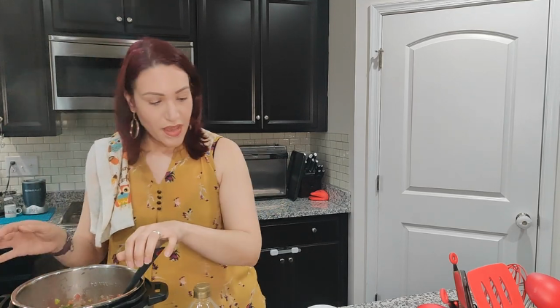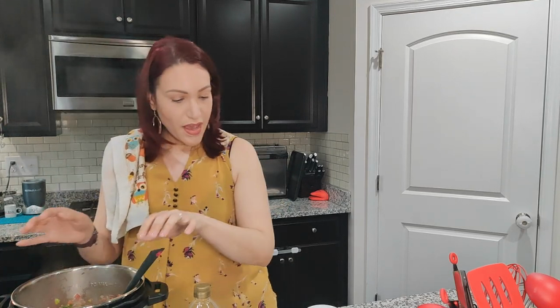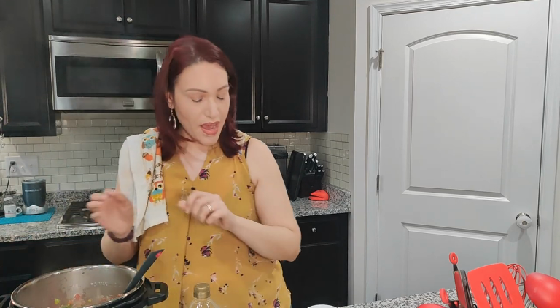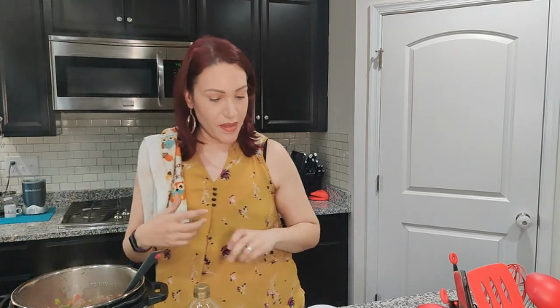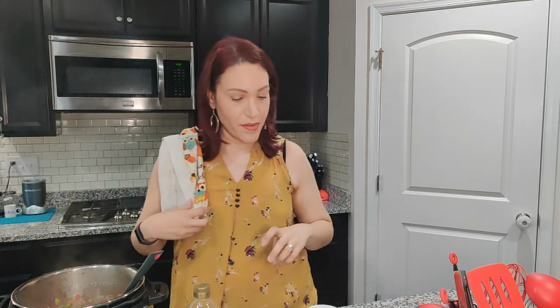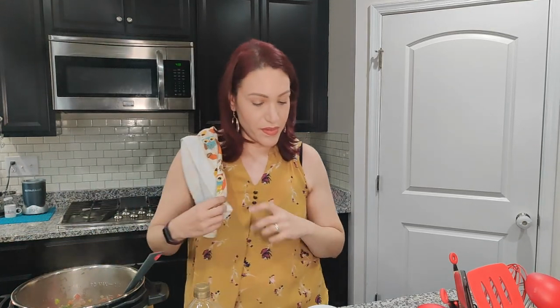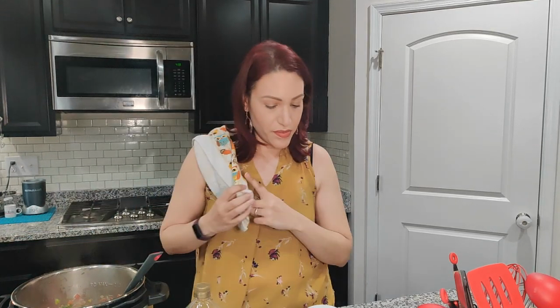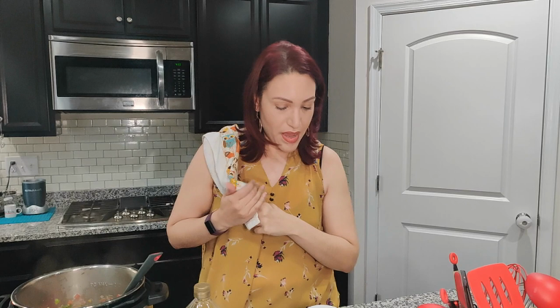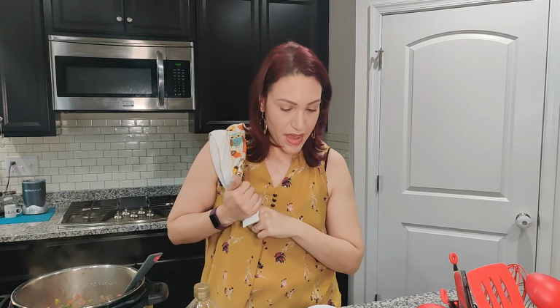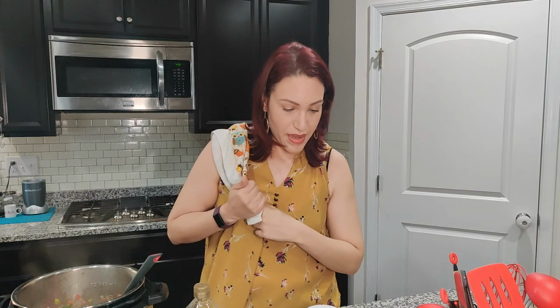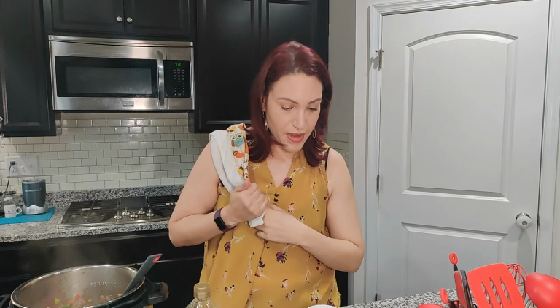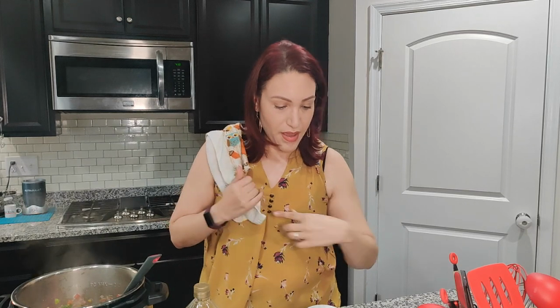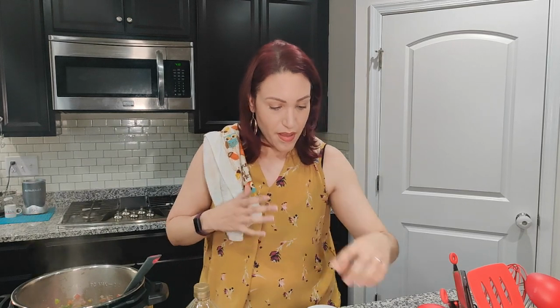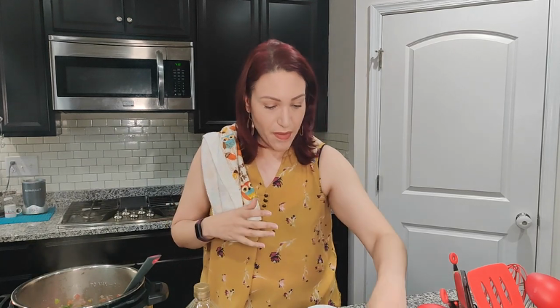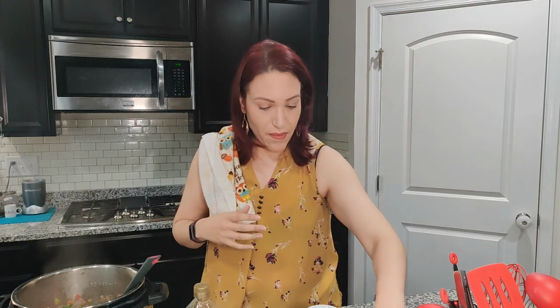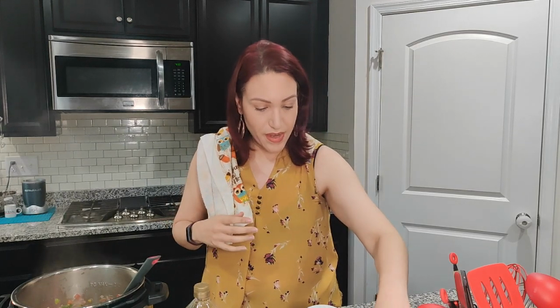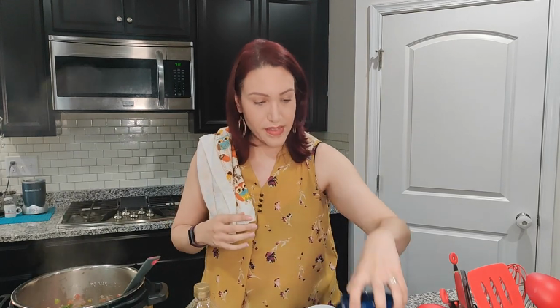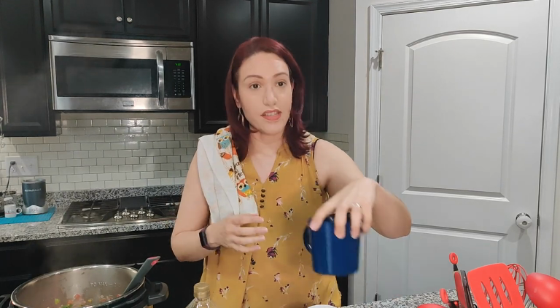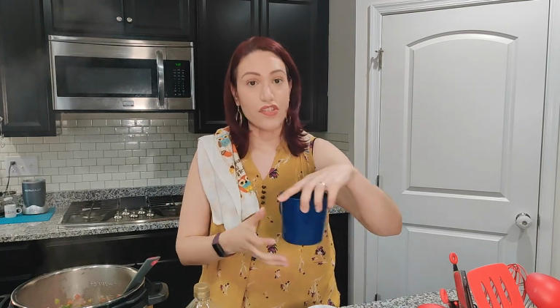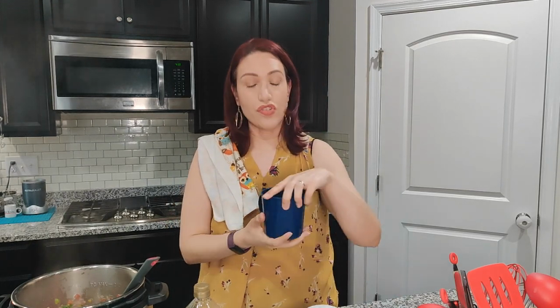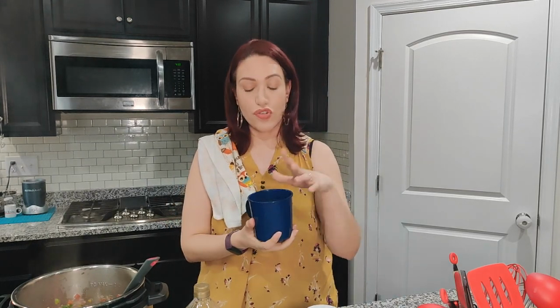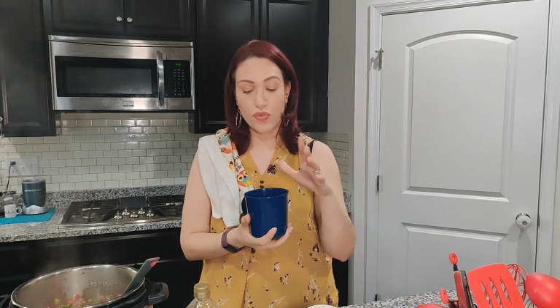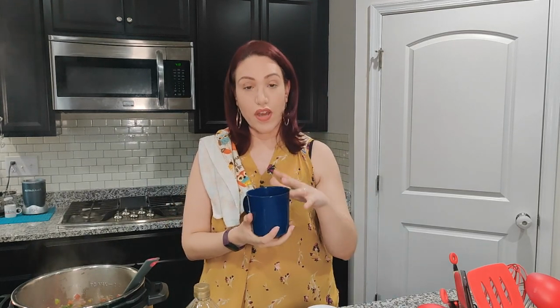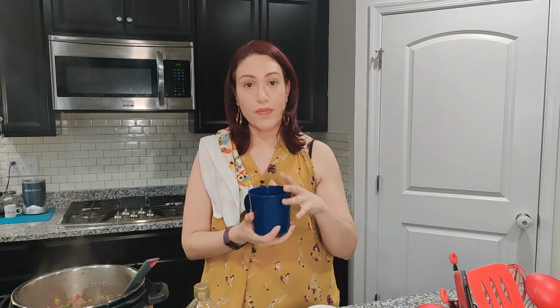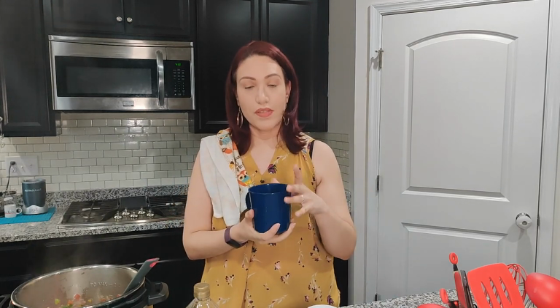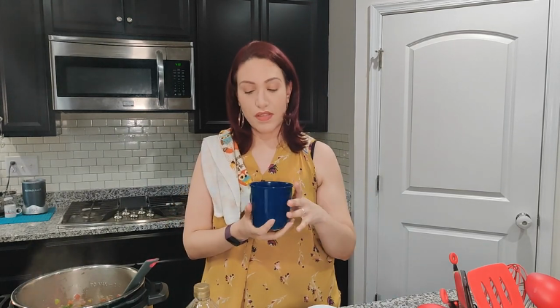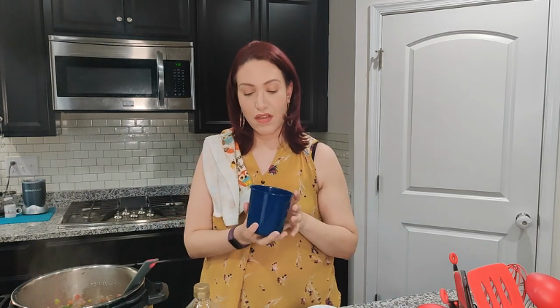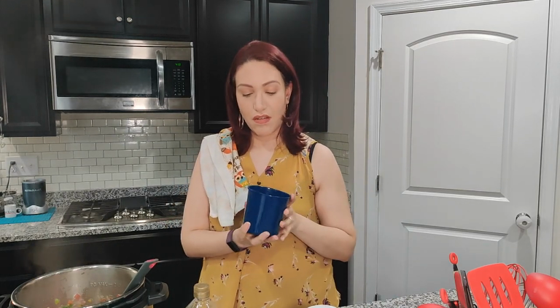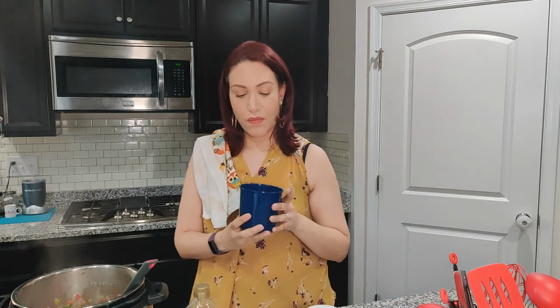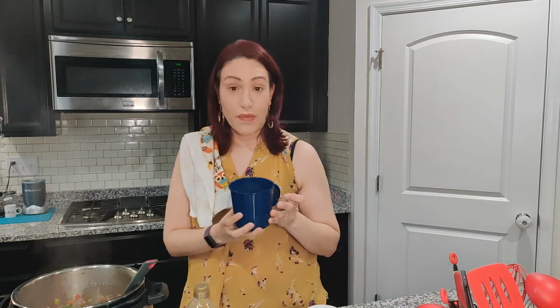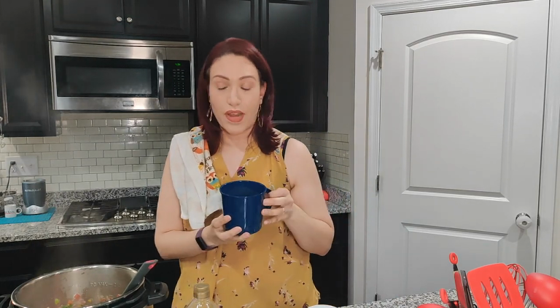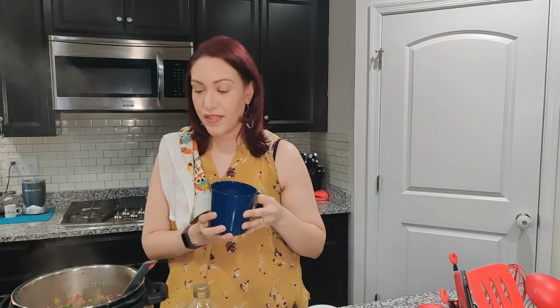I'm going to add my rice — this is two cups of white rice.